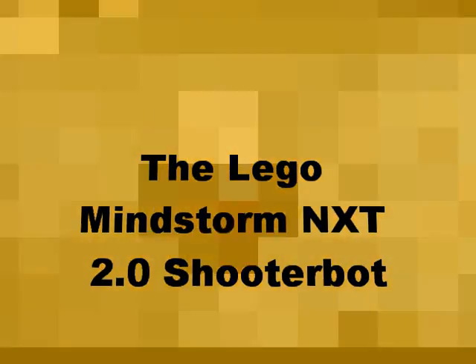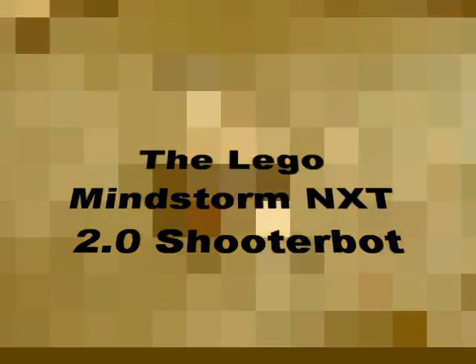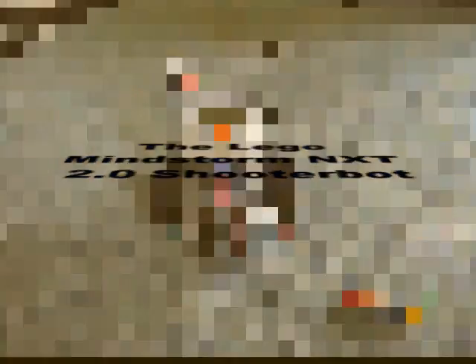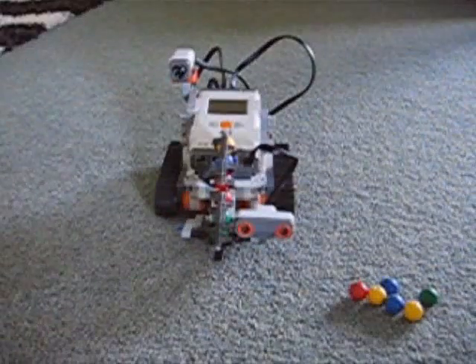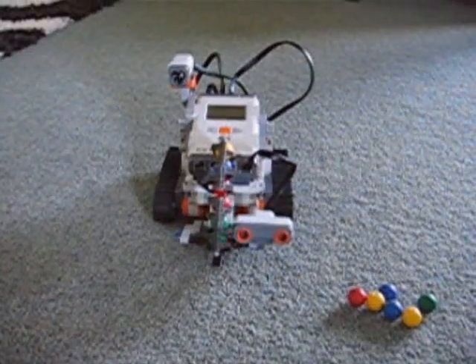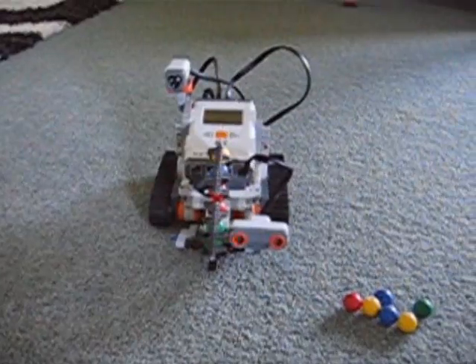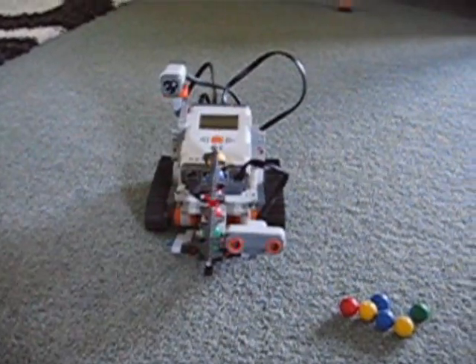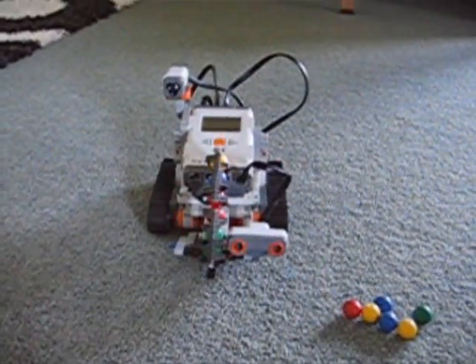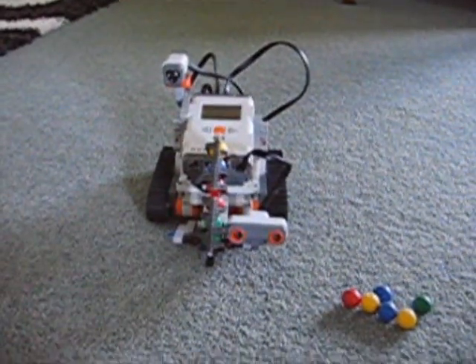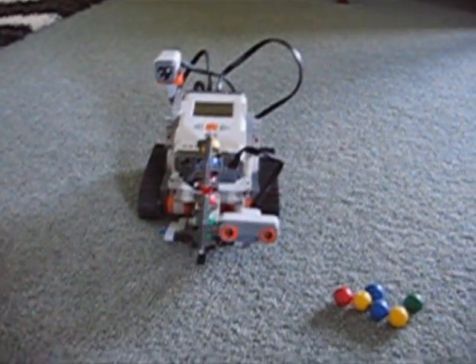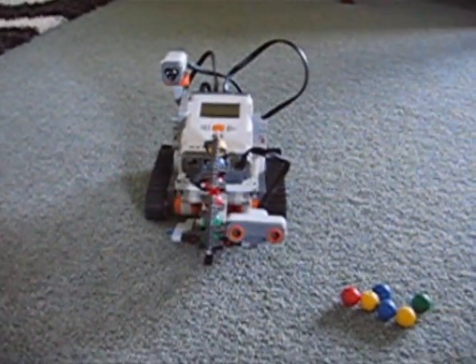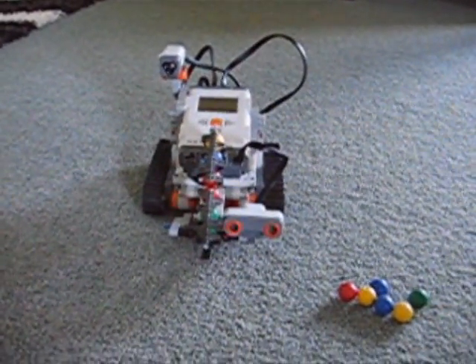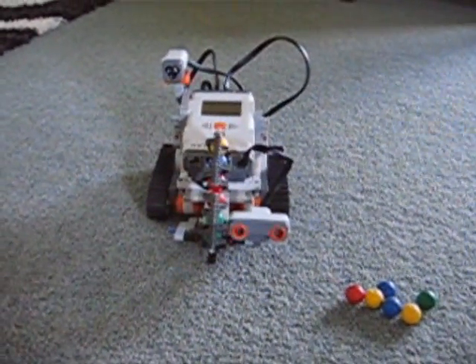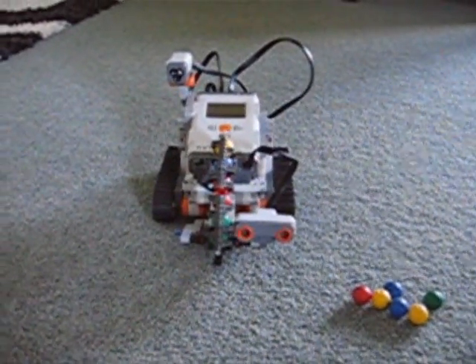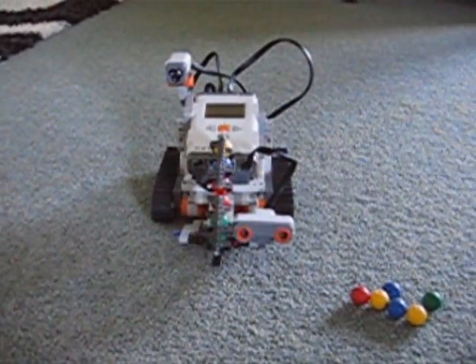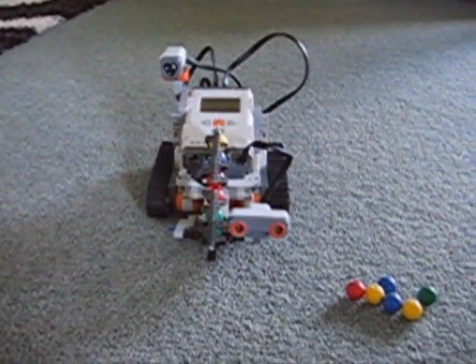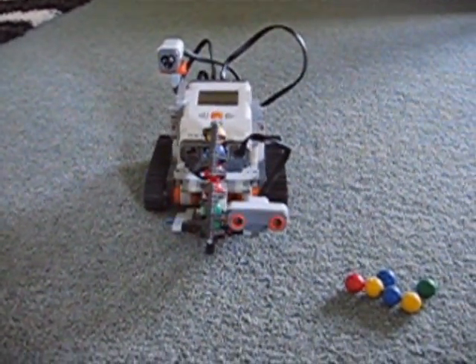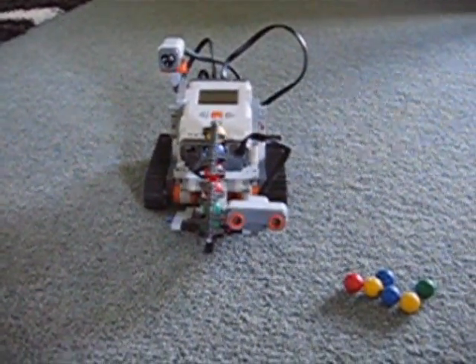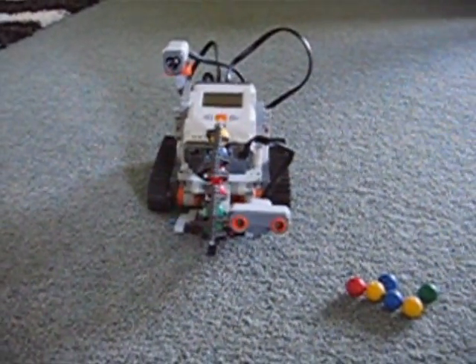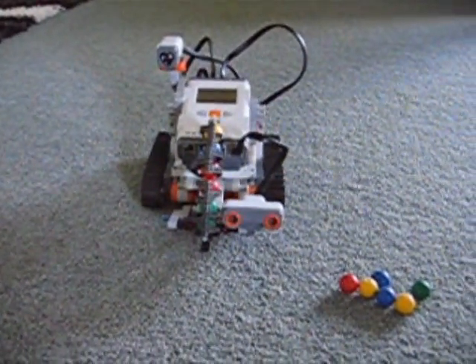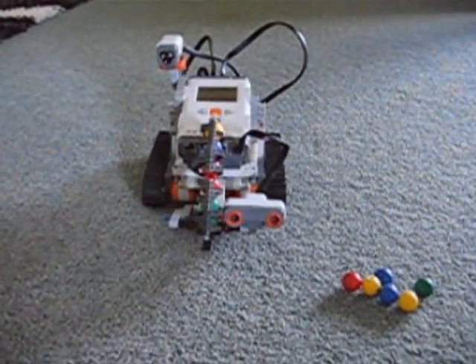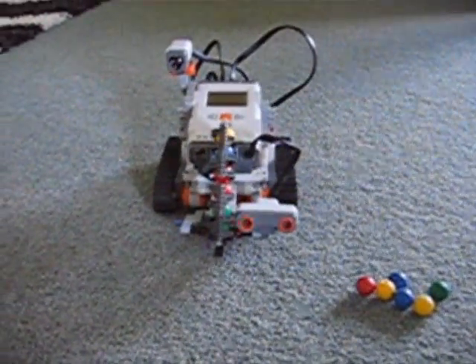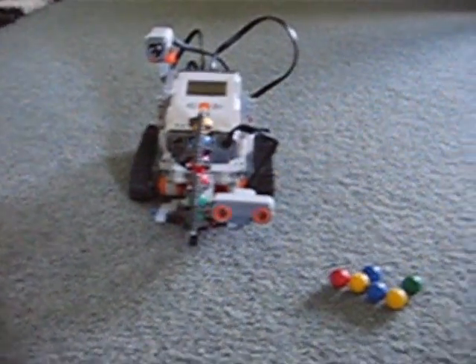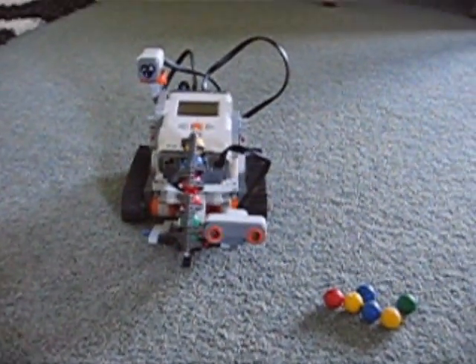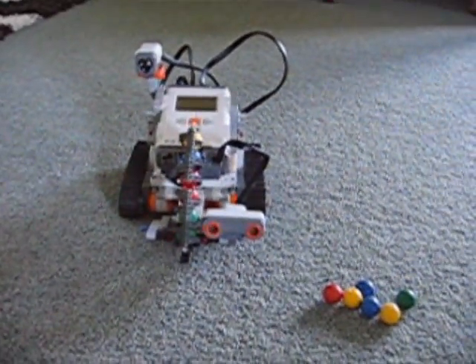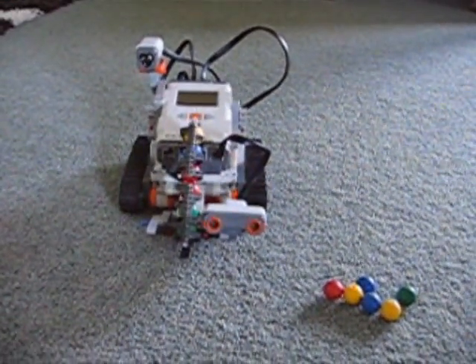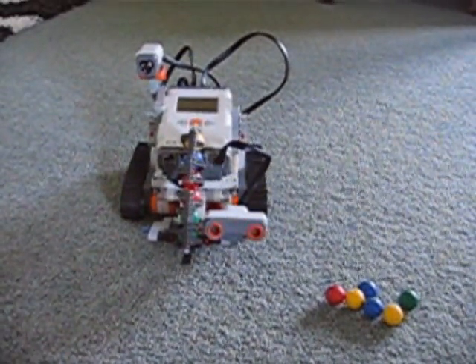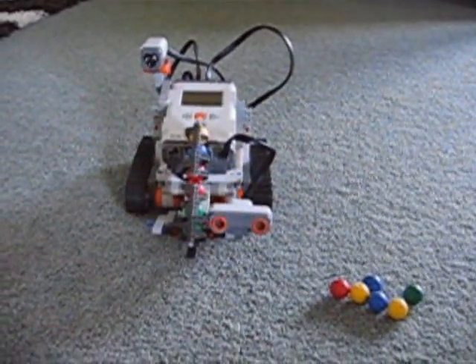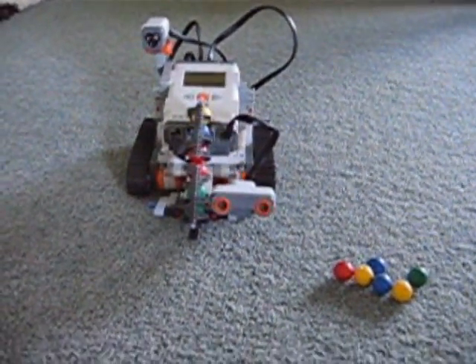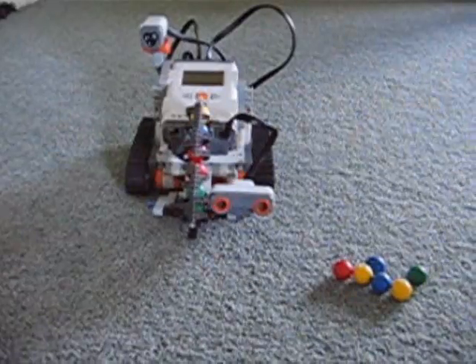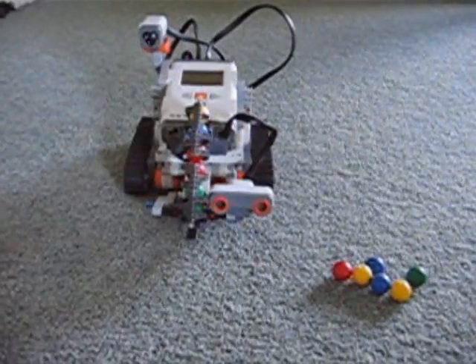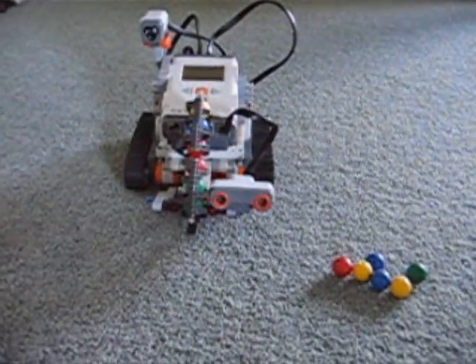Hello Lego fans. I'm Antonio and I'm doing a video on the Lego Mindstorms Shooter Bot.